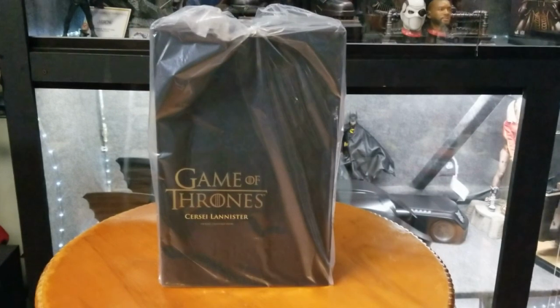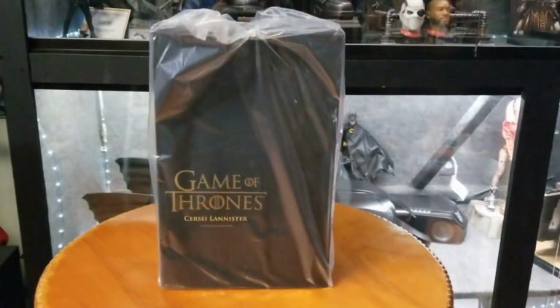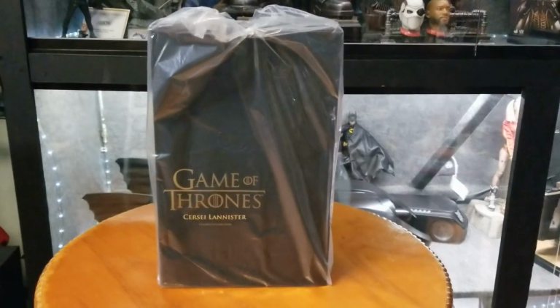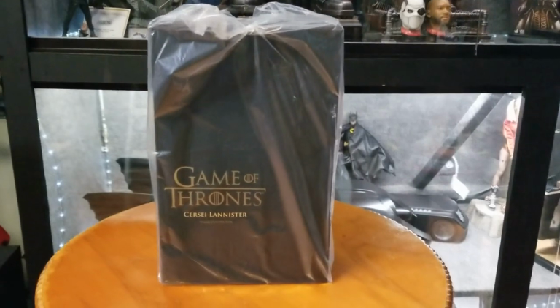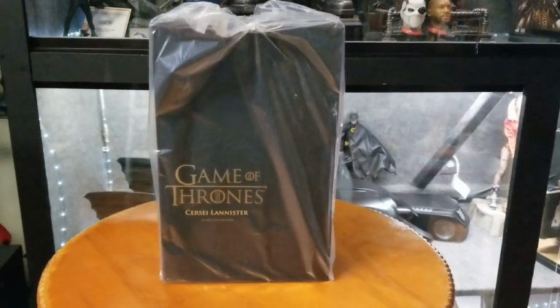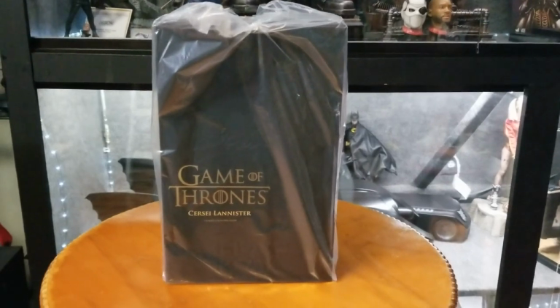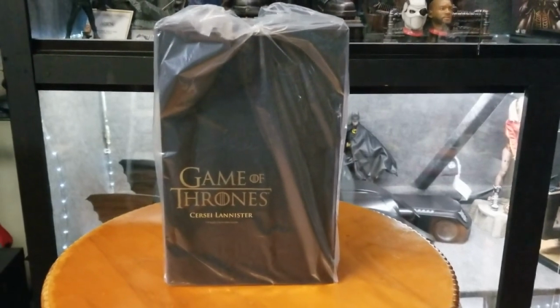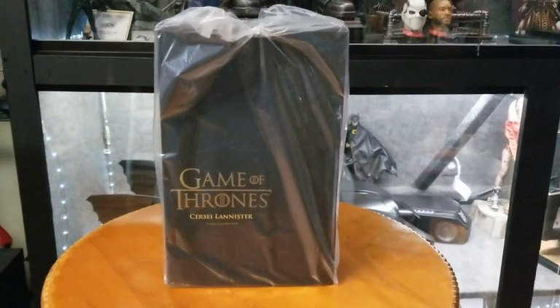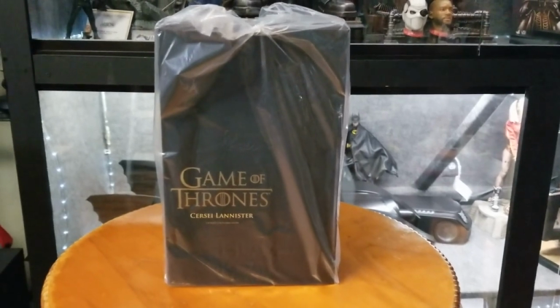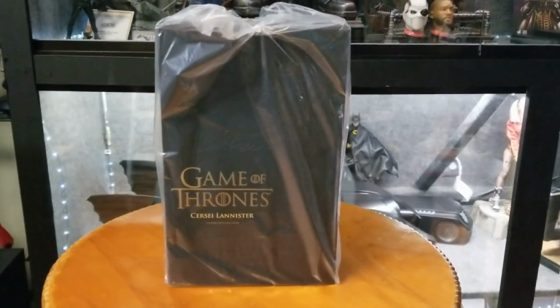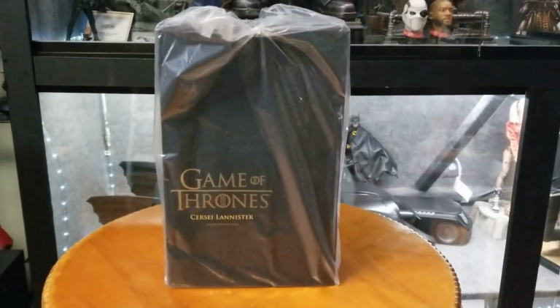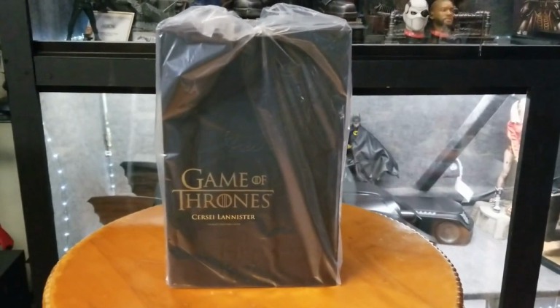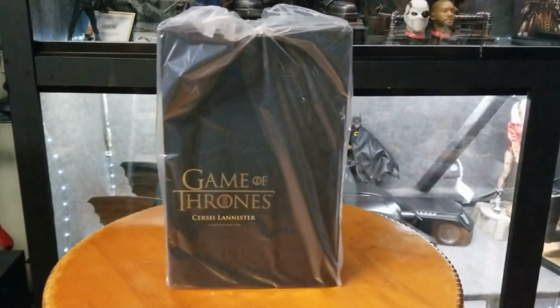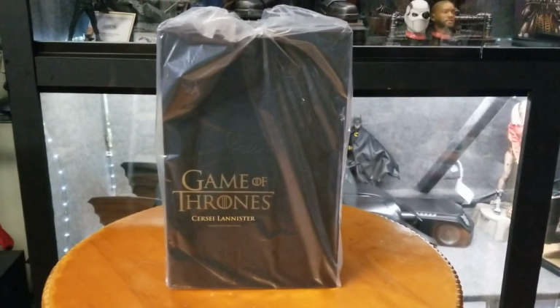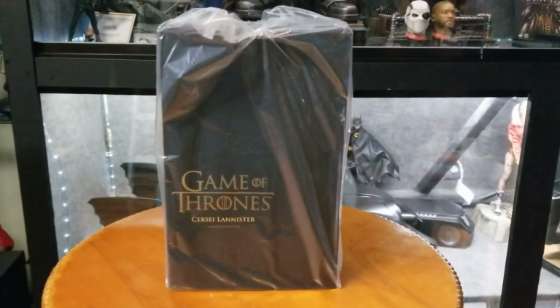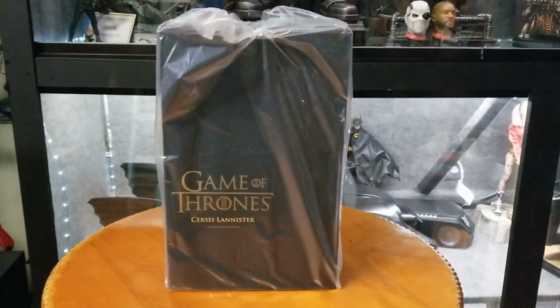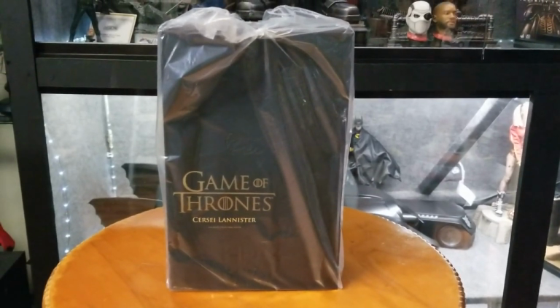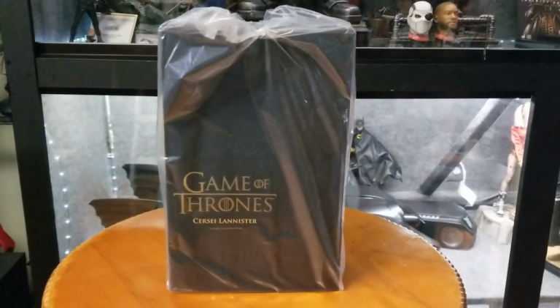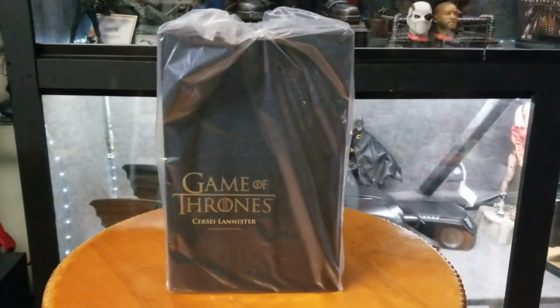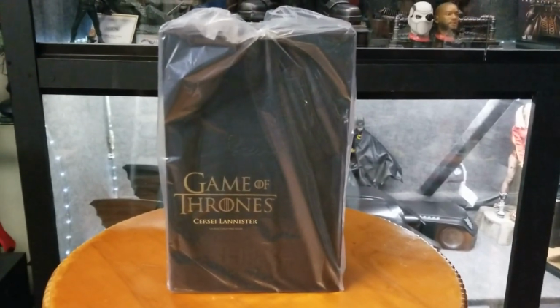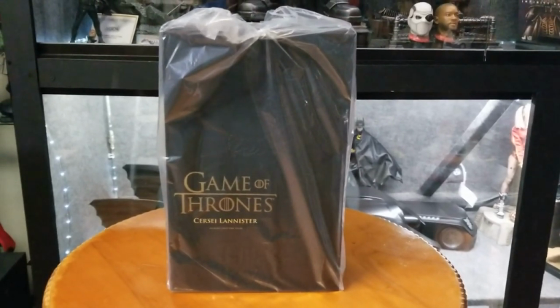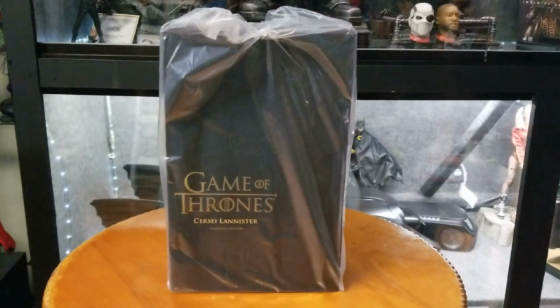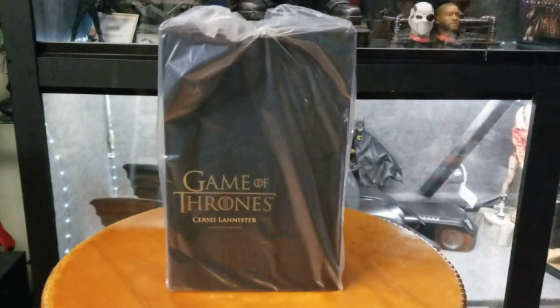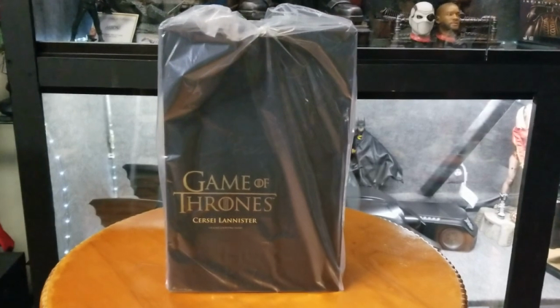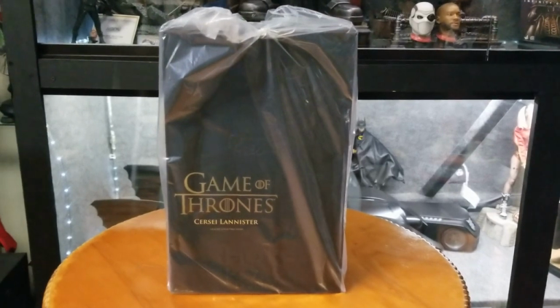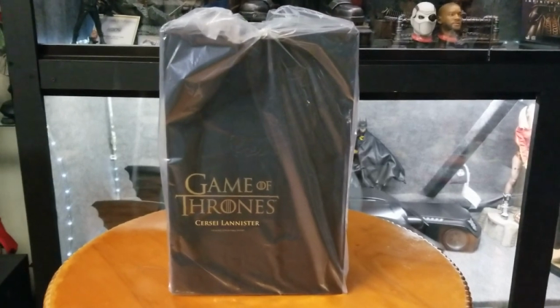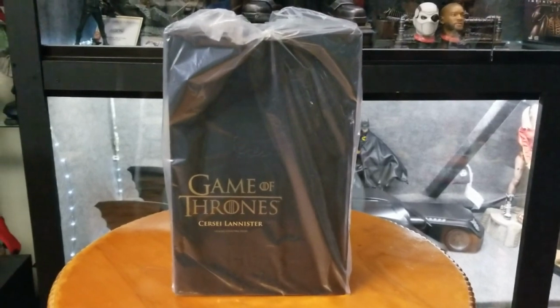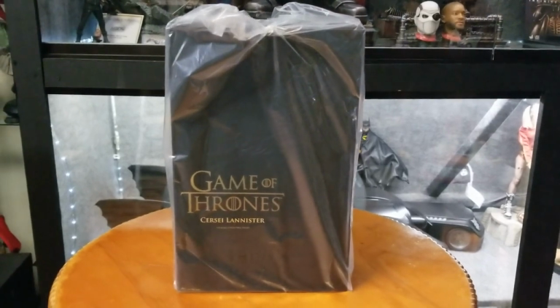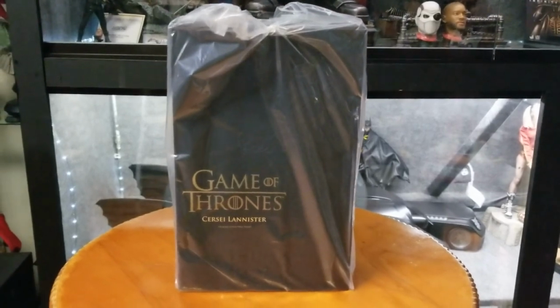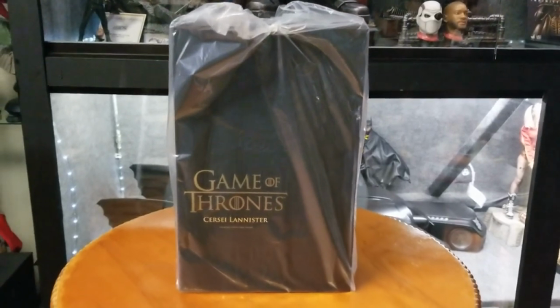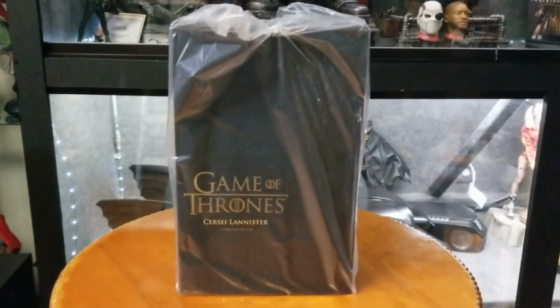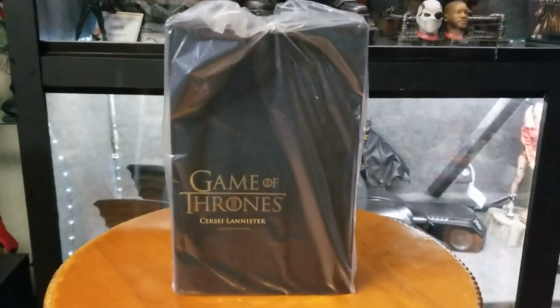What's up guys? Welcome back to the channel. Today we're coming at you with another statue slash figures review — review number 189.